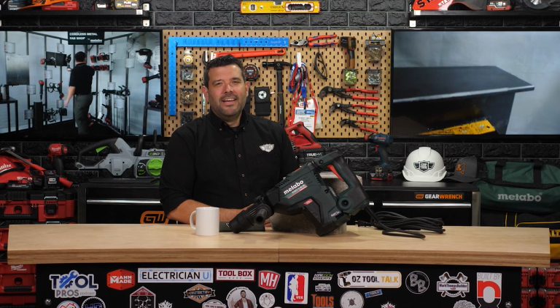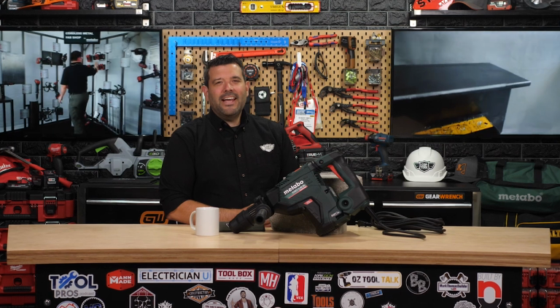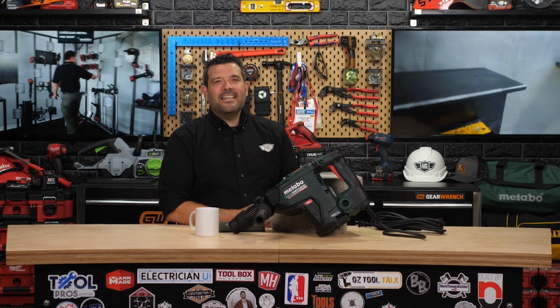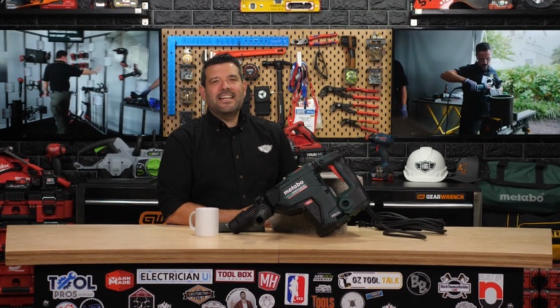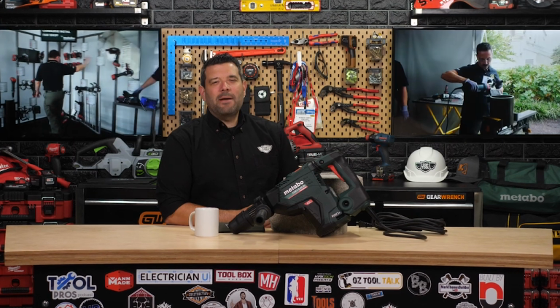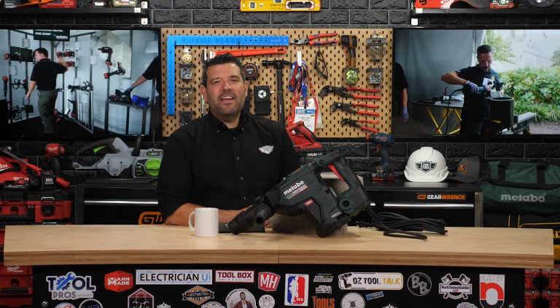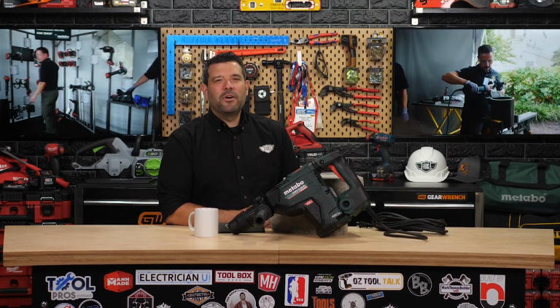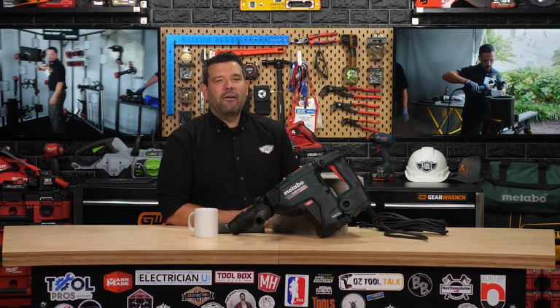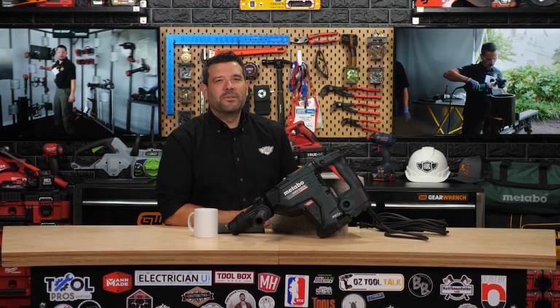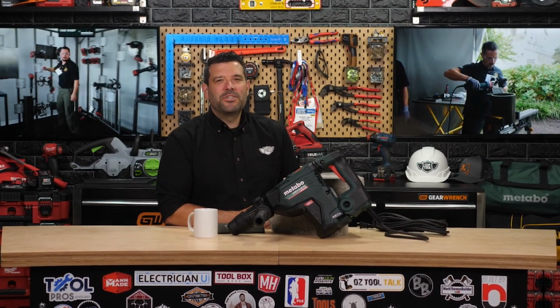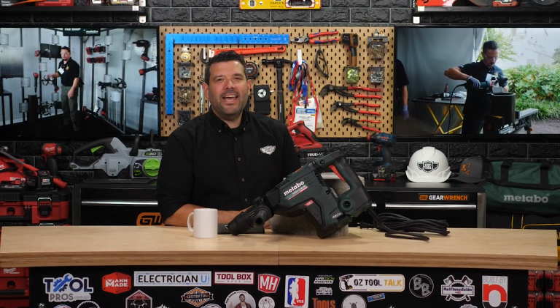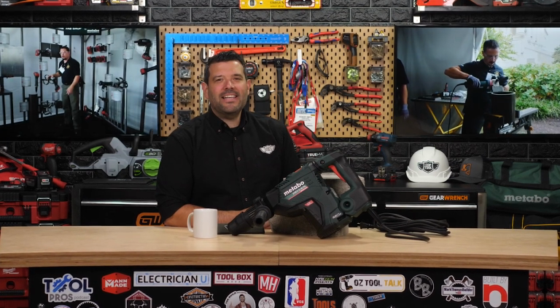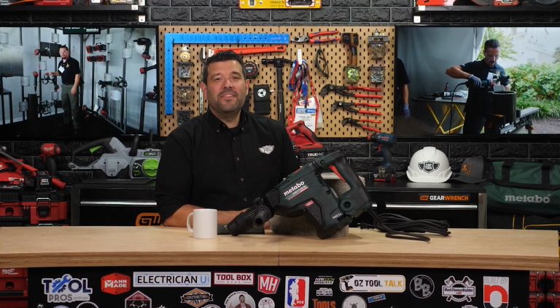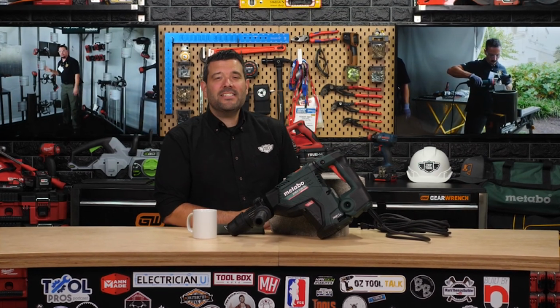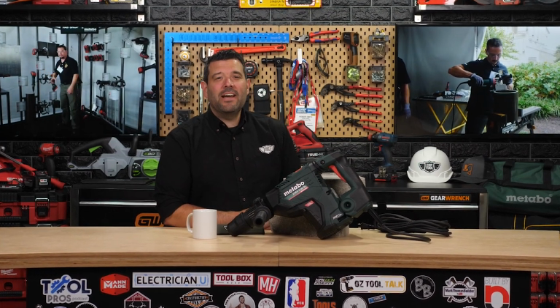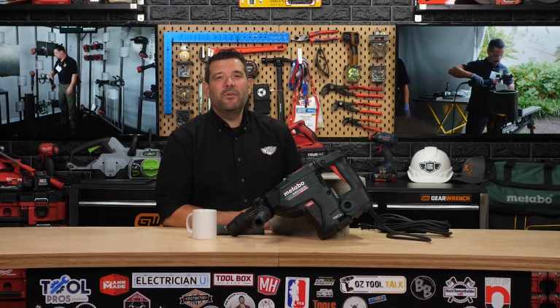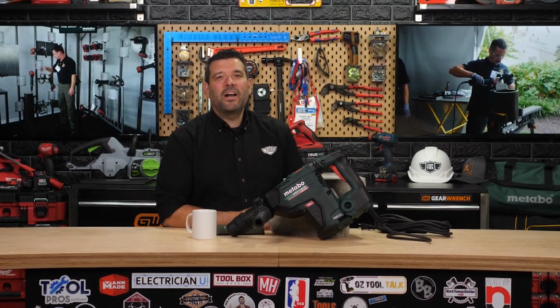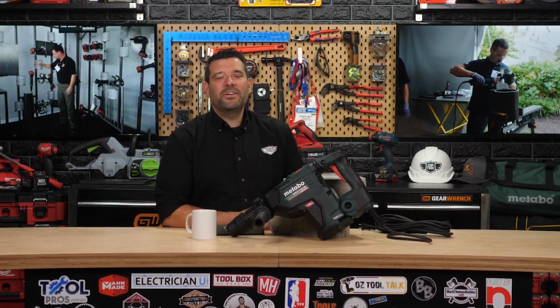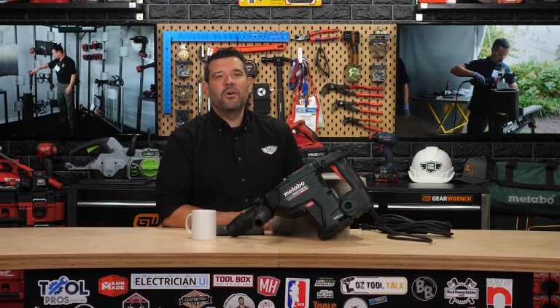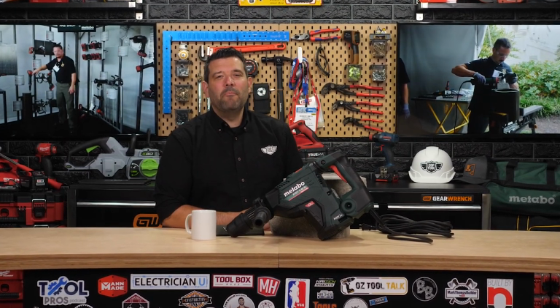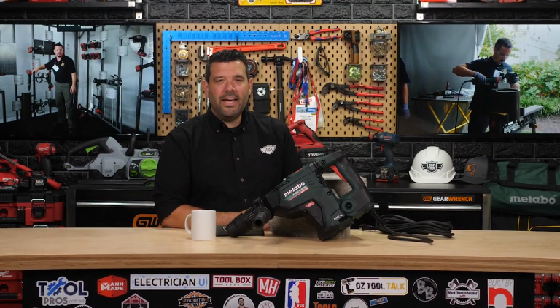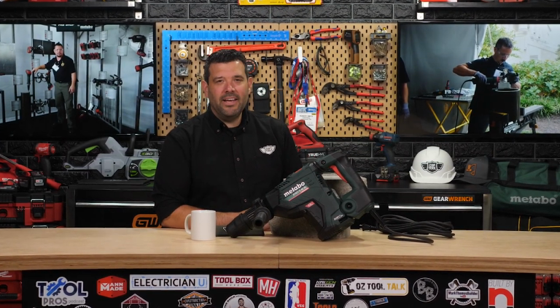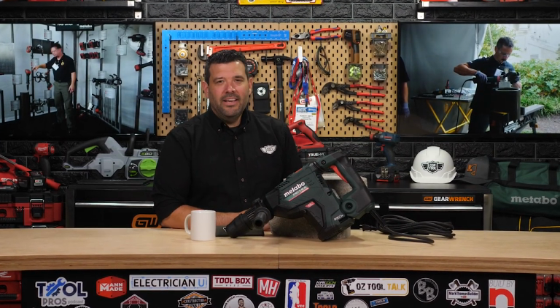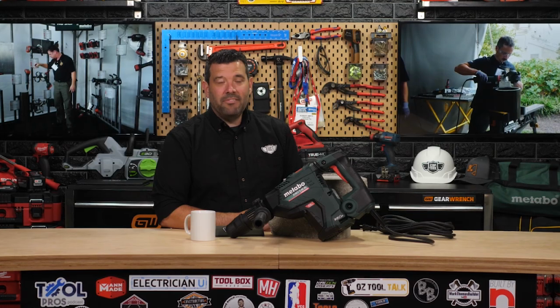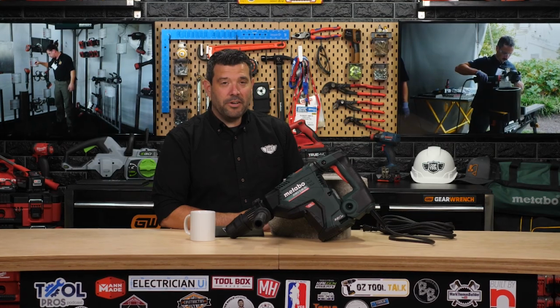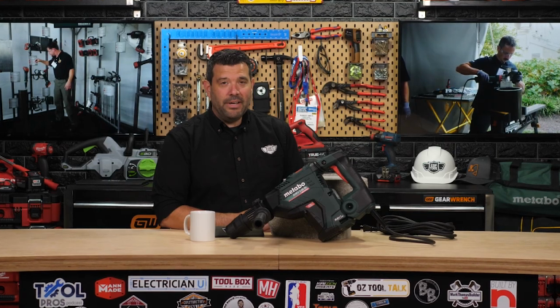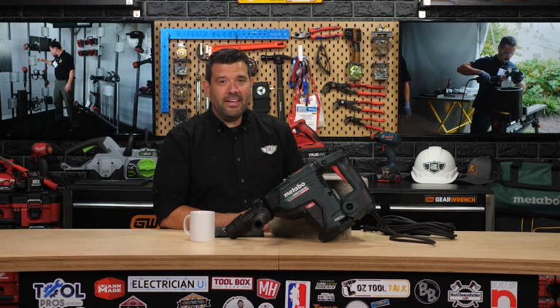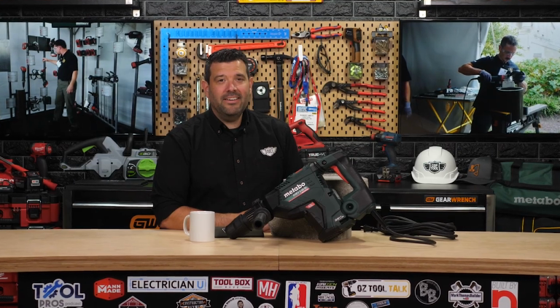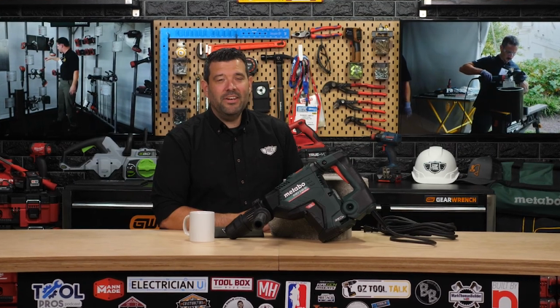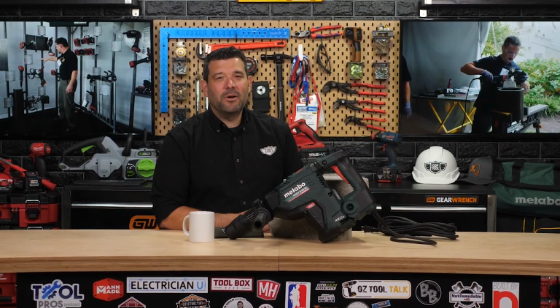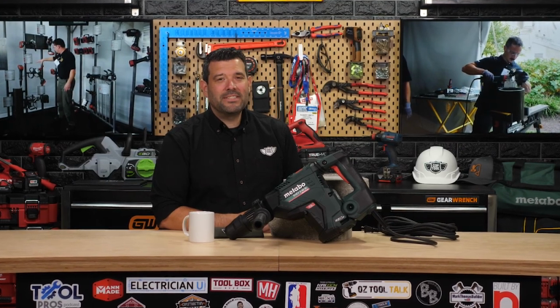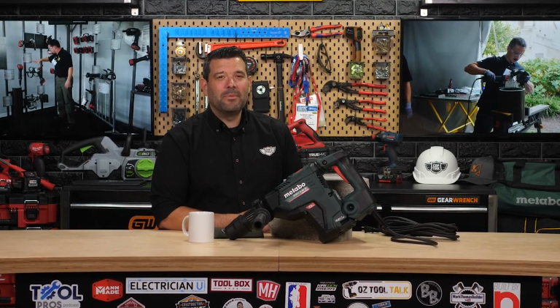Hey guys, it's that time again for a power tool showcase, and this time we wanted to go big. If you want to go big, you need to call Metabo.